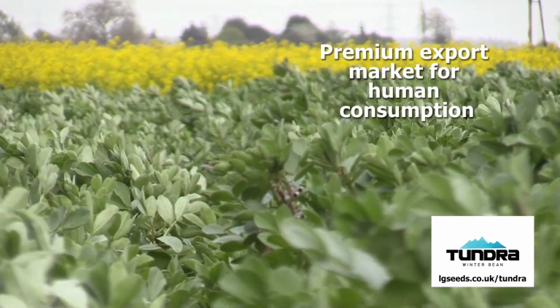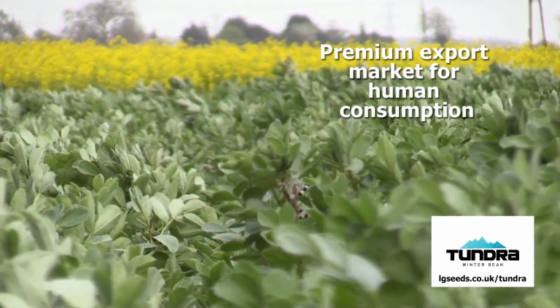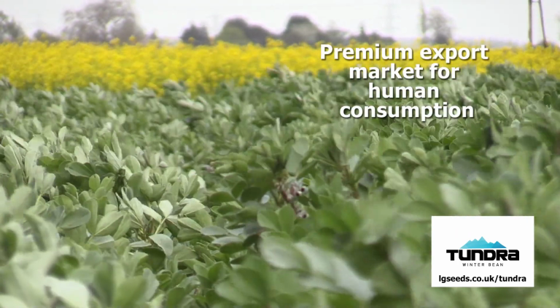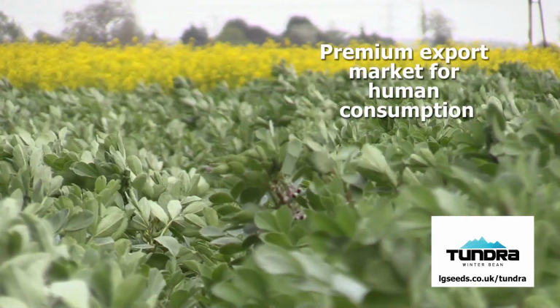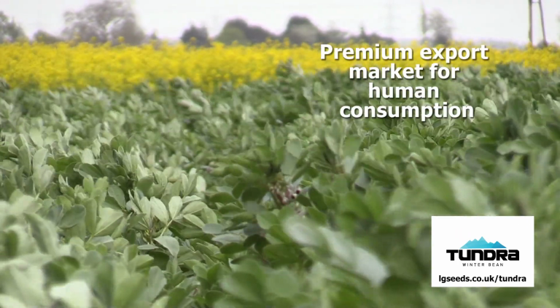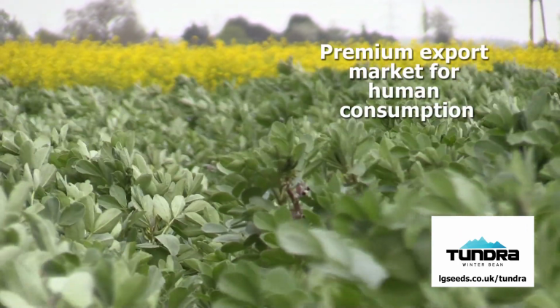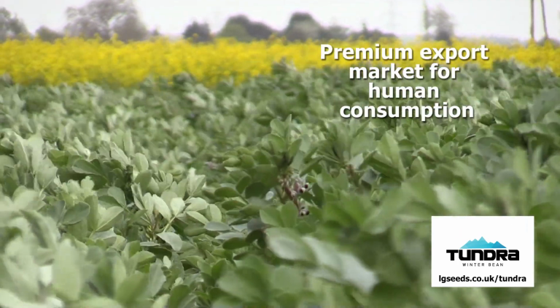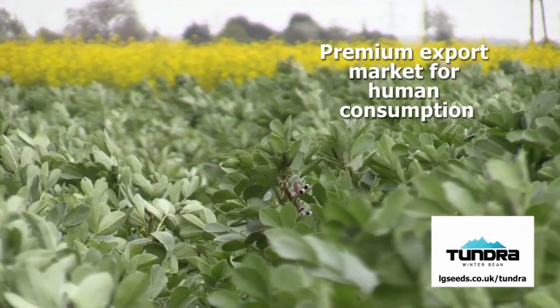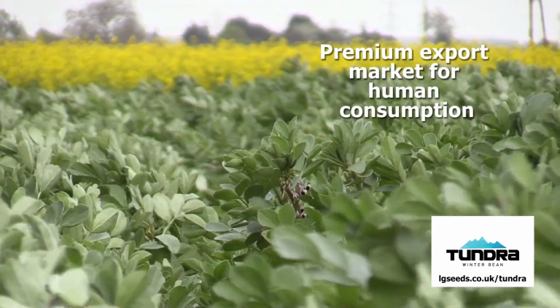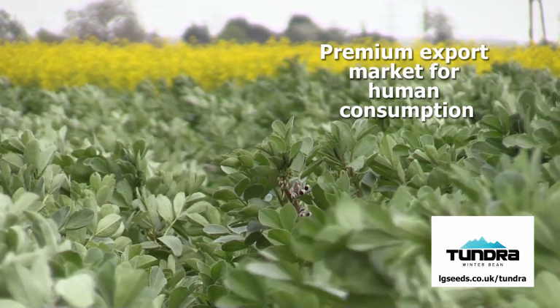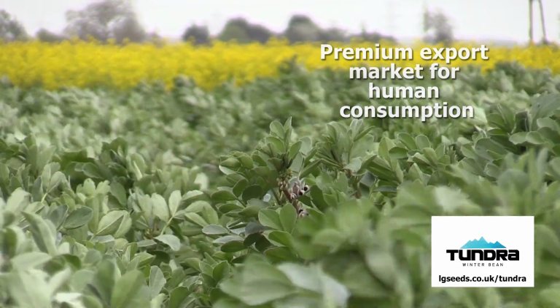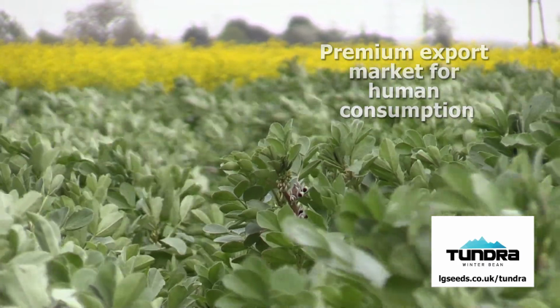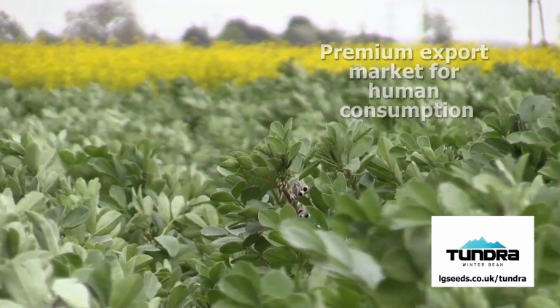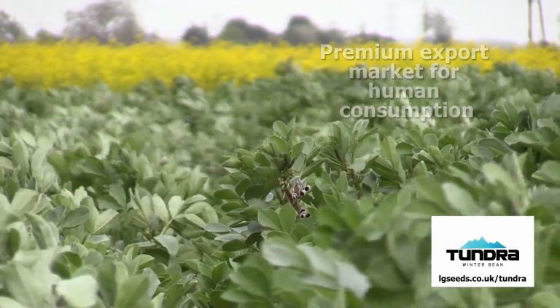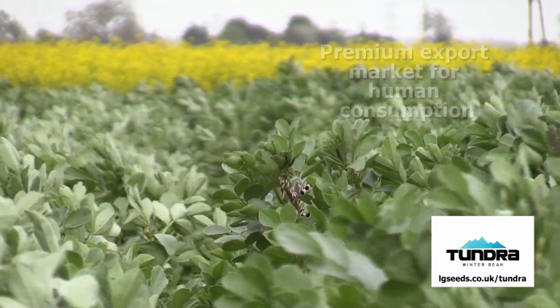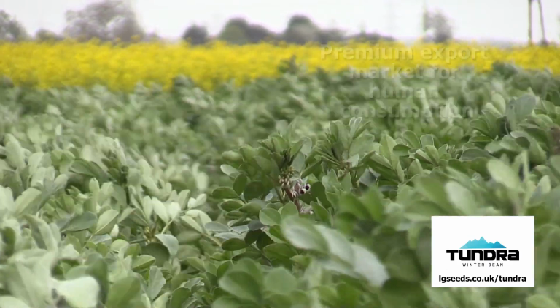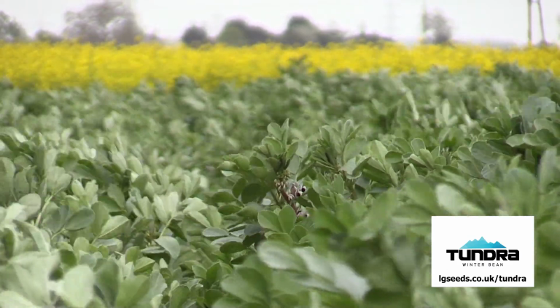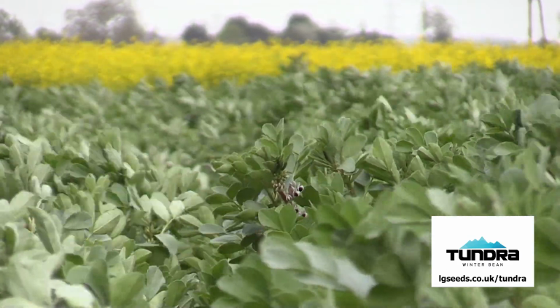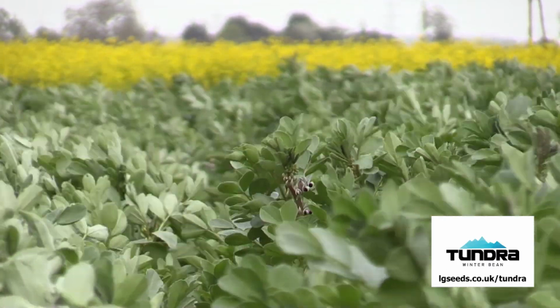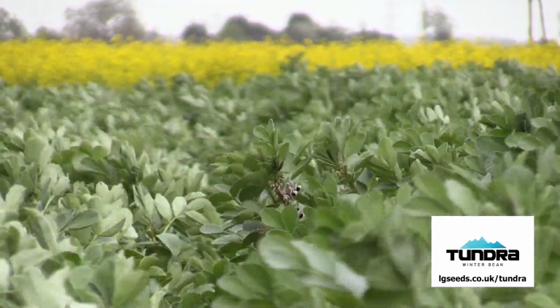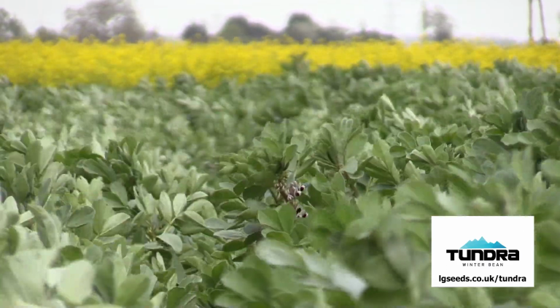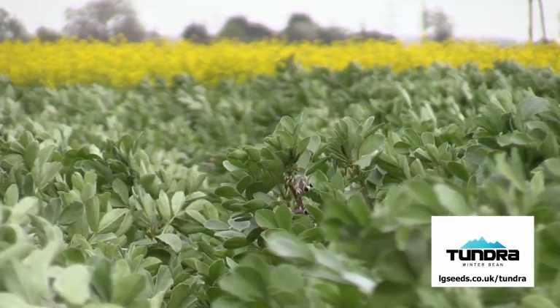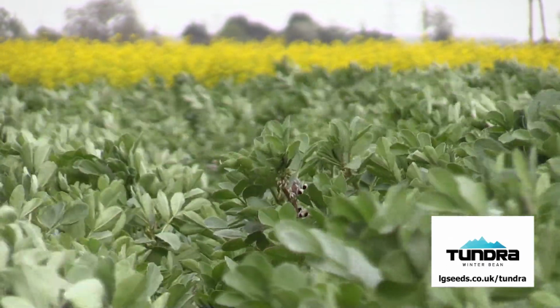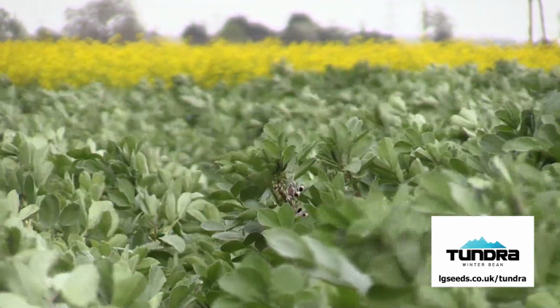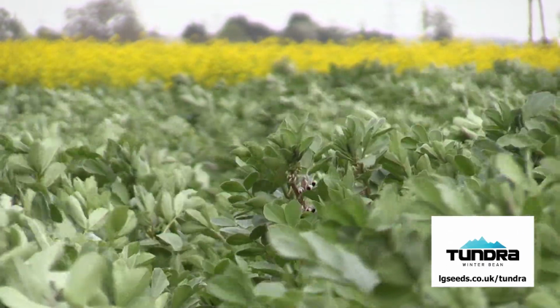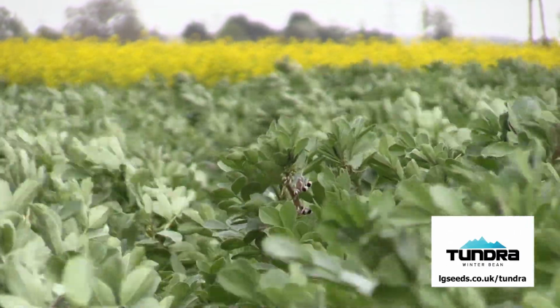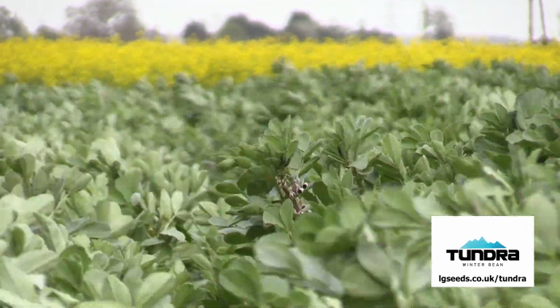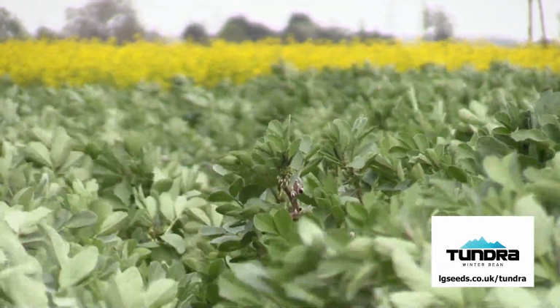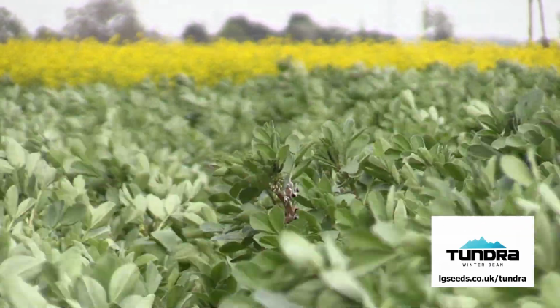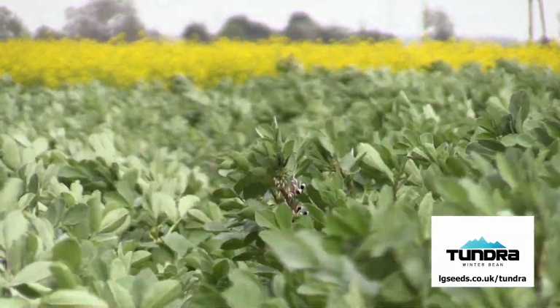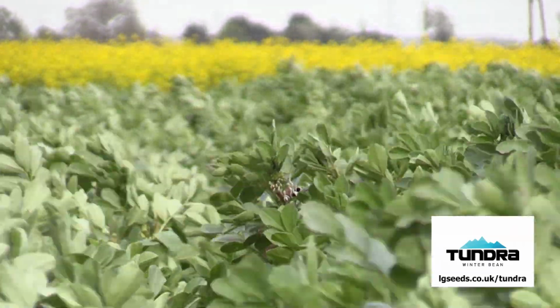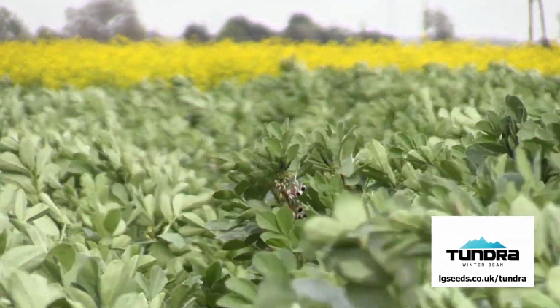We're expecting Tundra to take significant market share in the UK within the next three to four years.